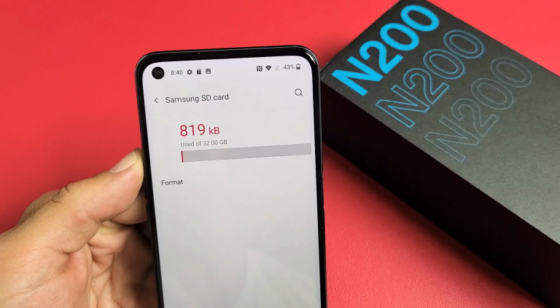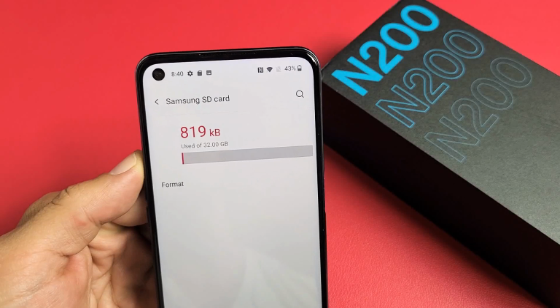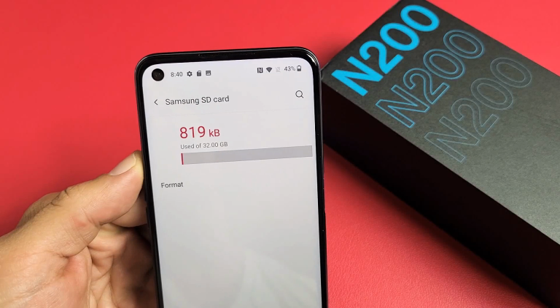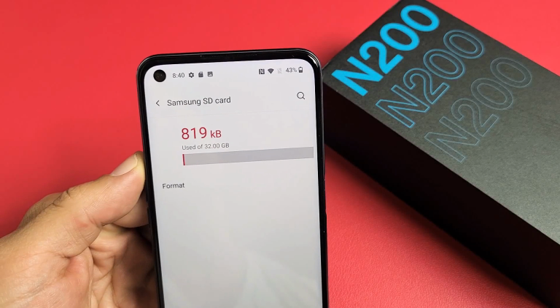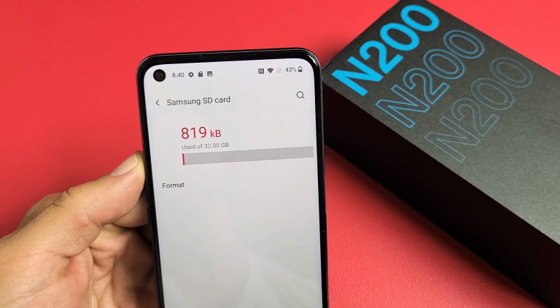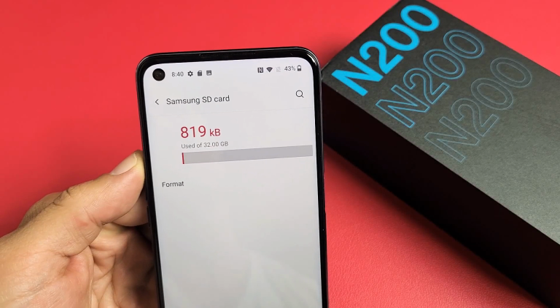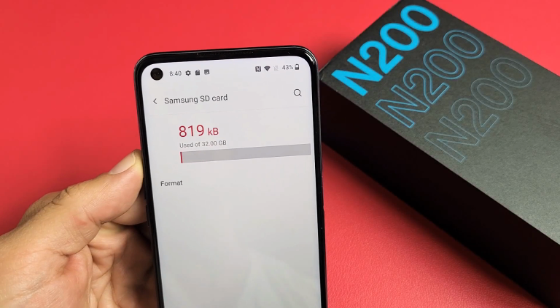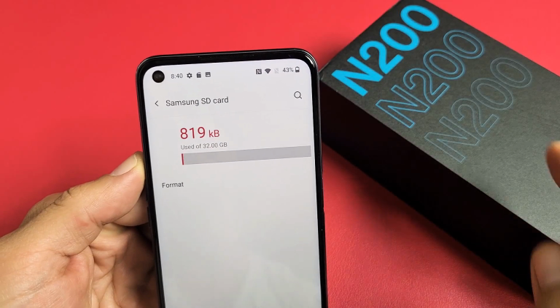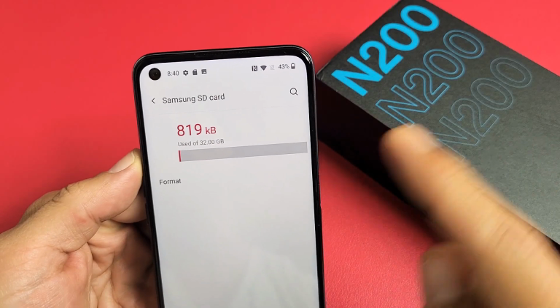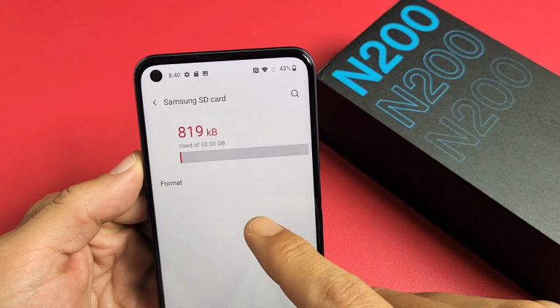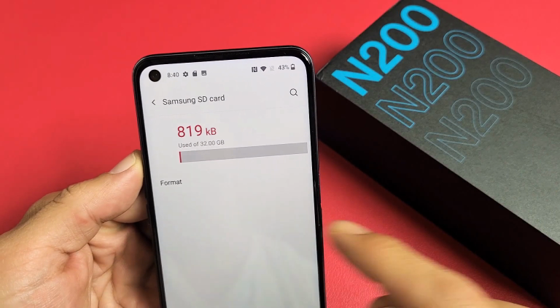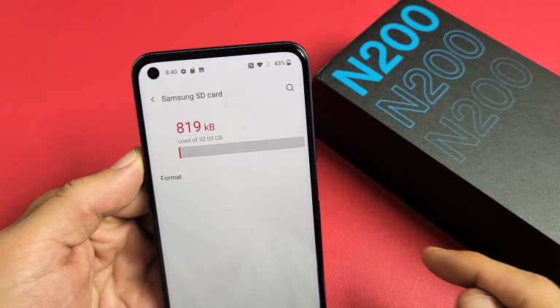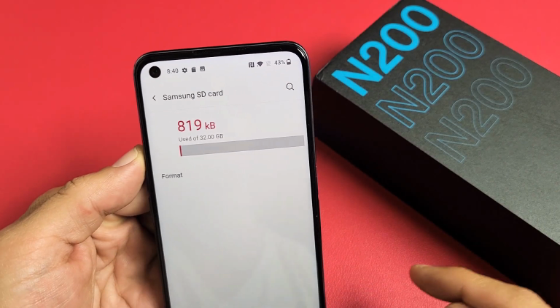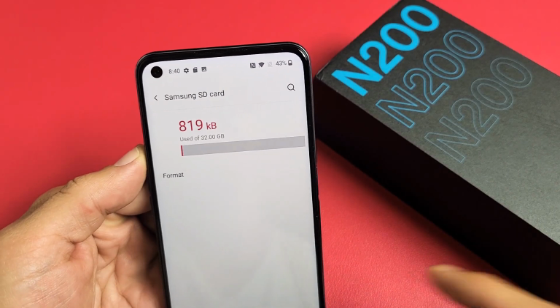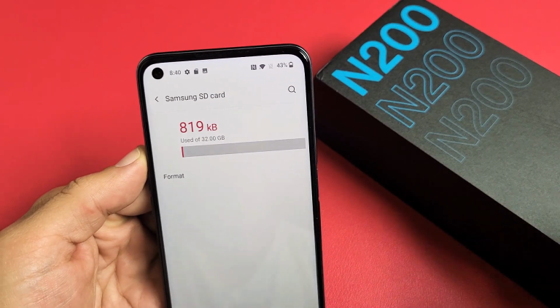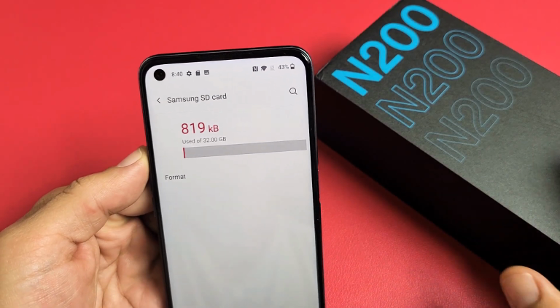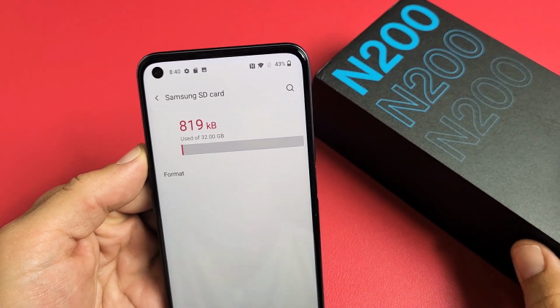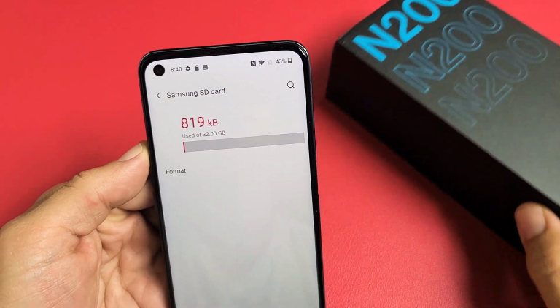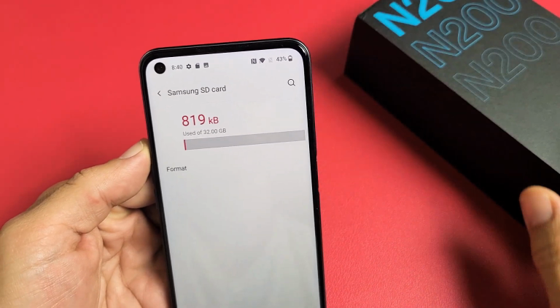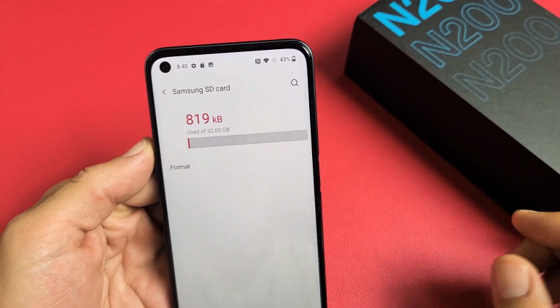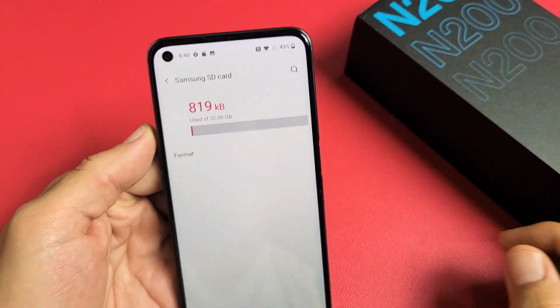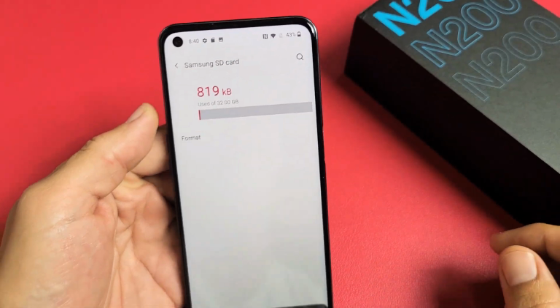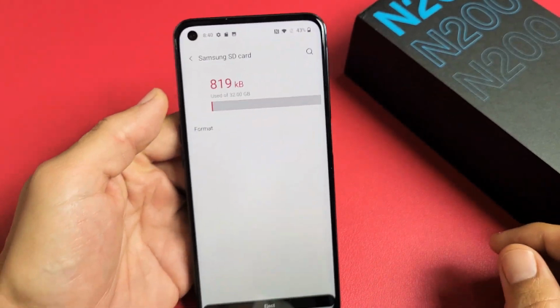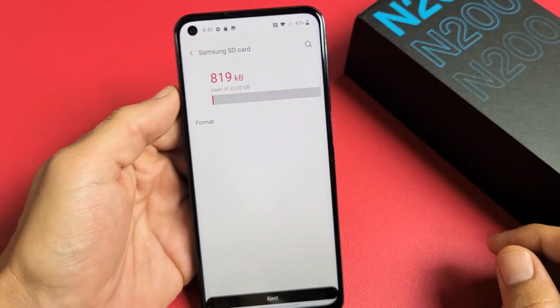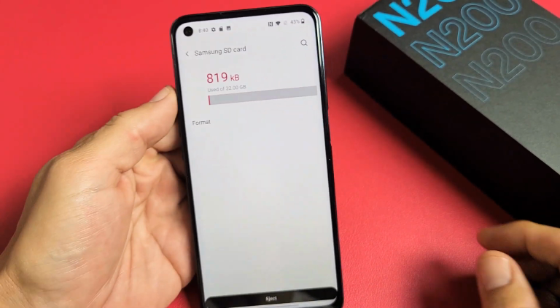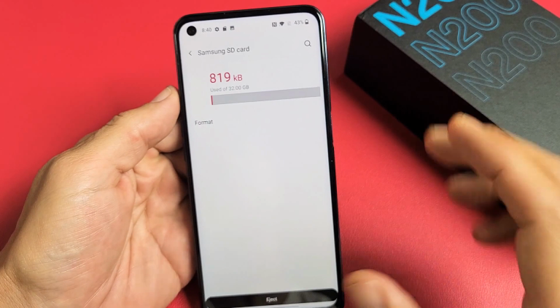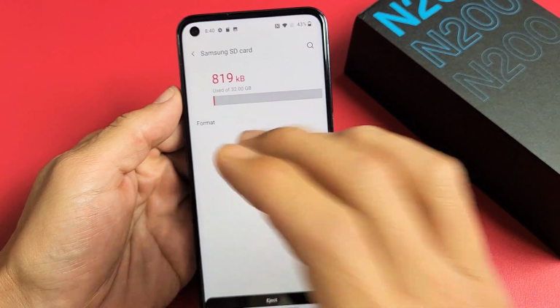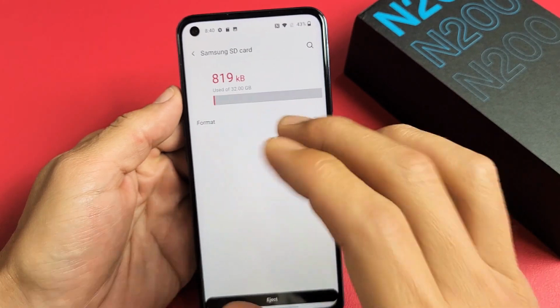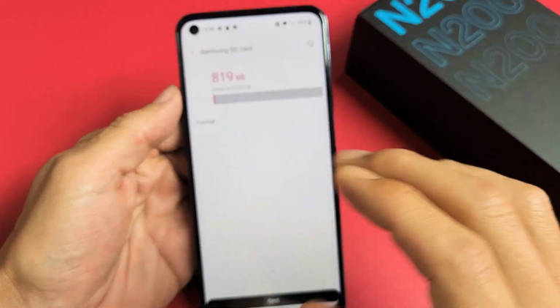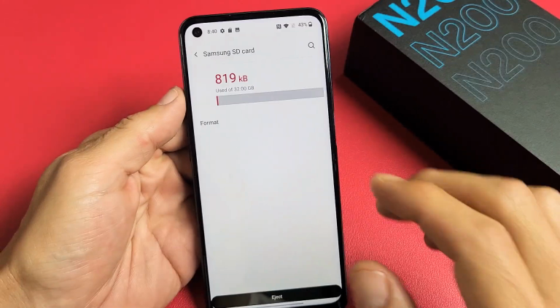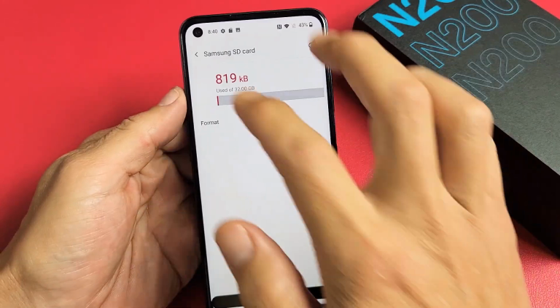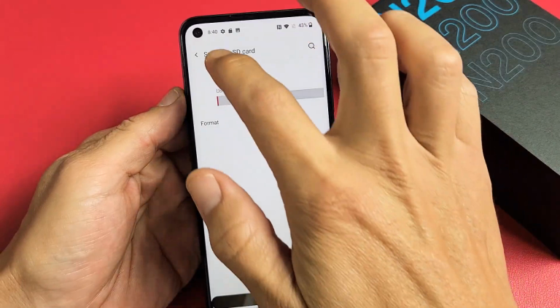I have a OnePlus Nord N200 here. I'm going to show you how to format the SD card while it is actually in the phone.